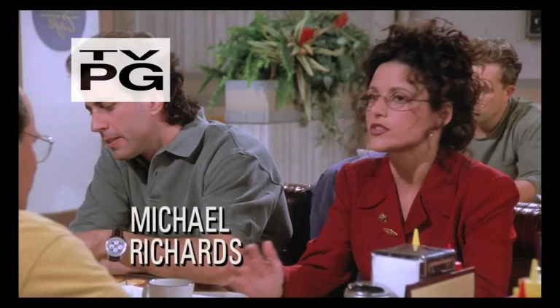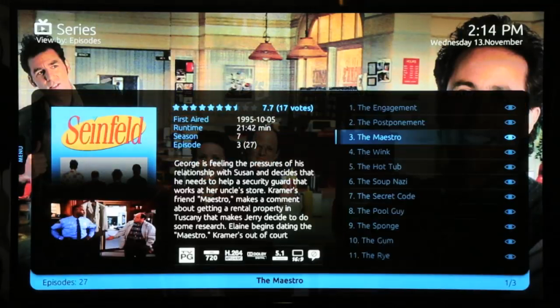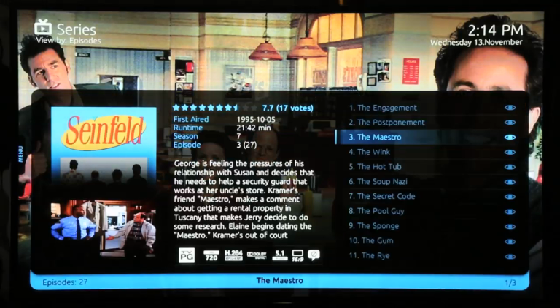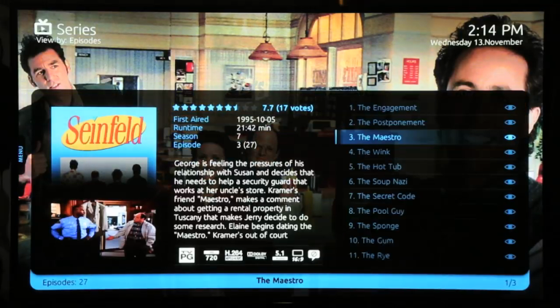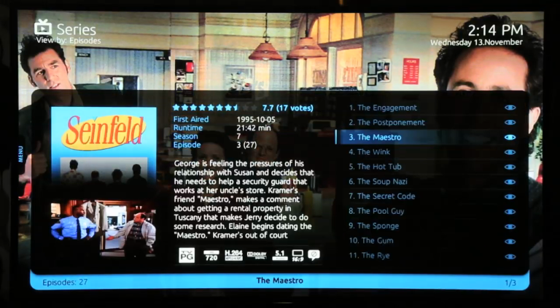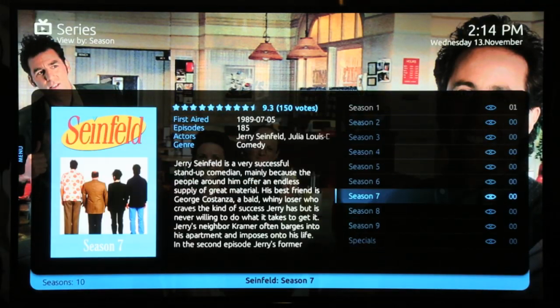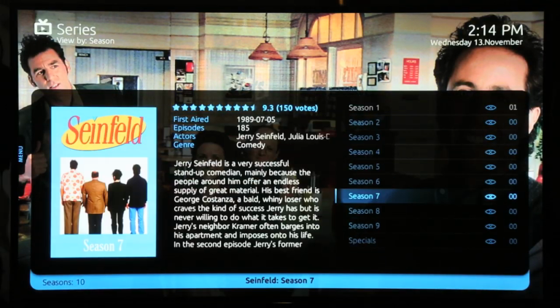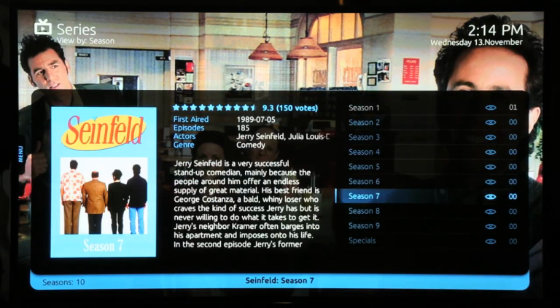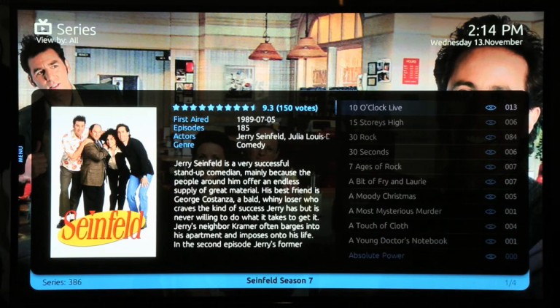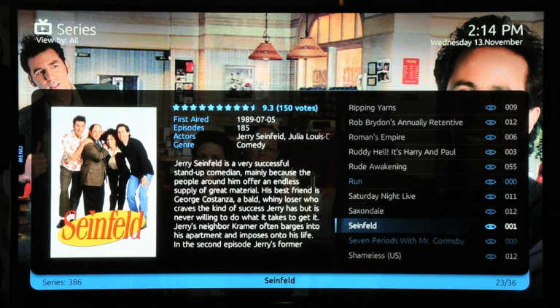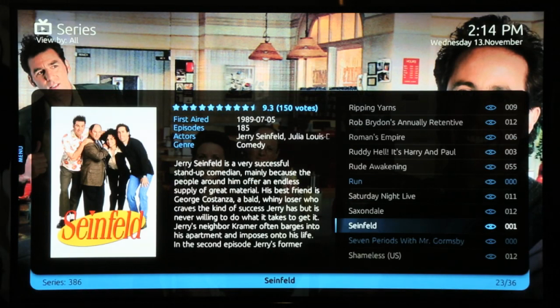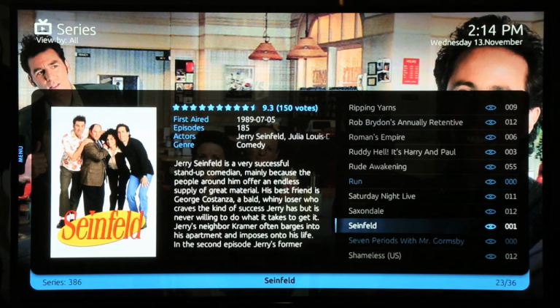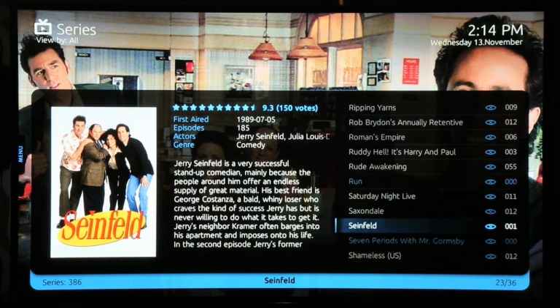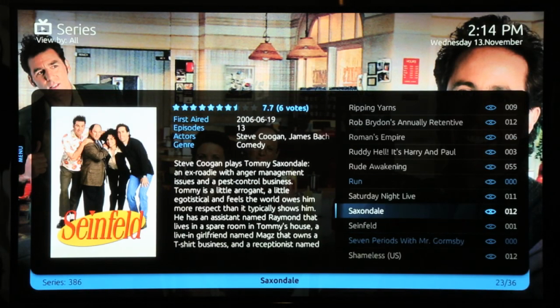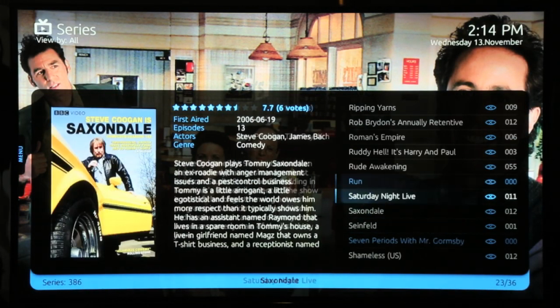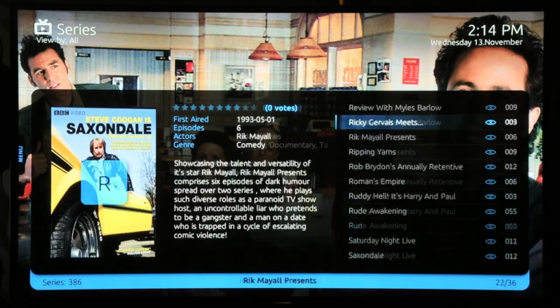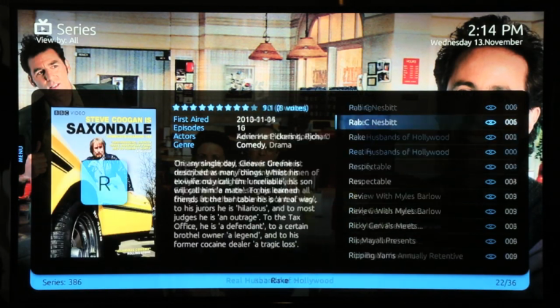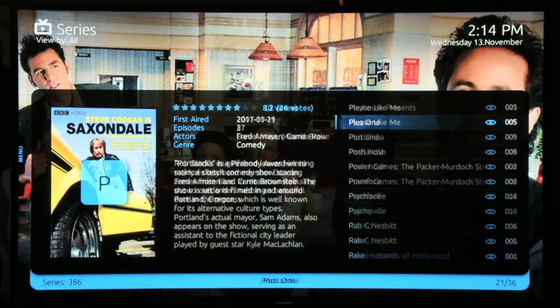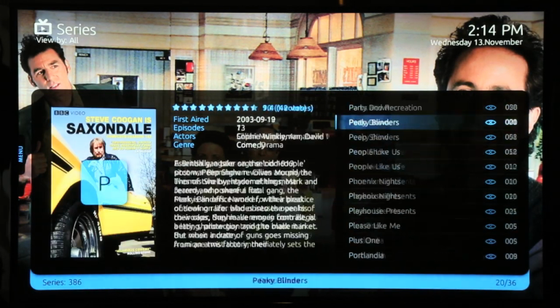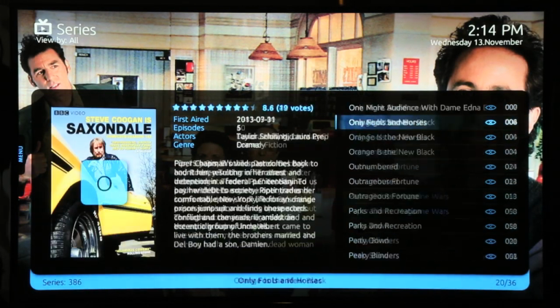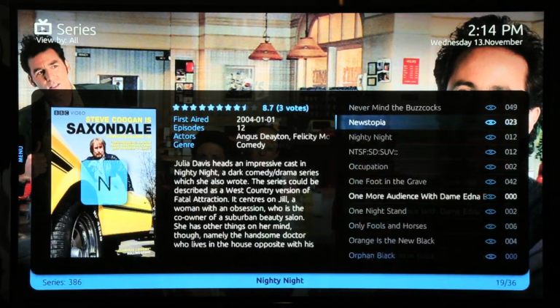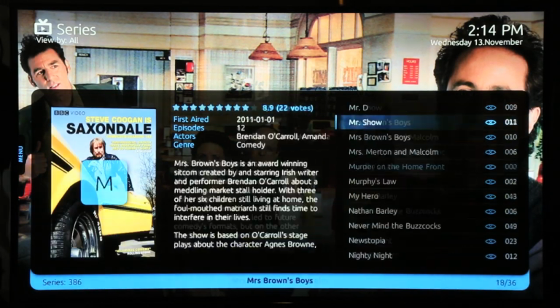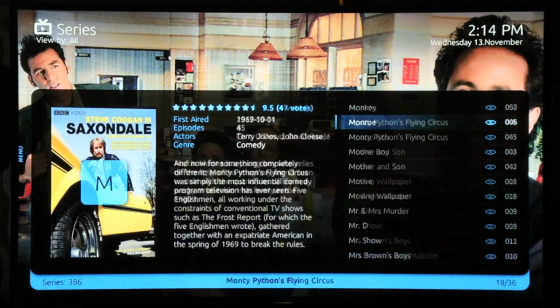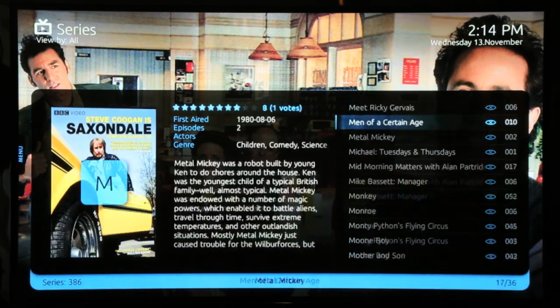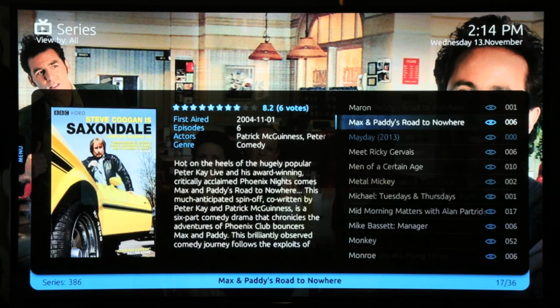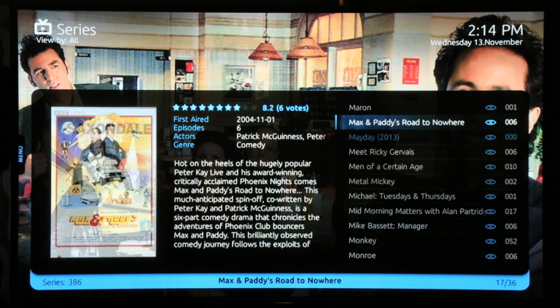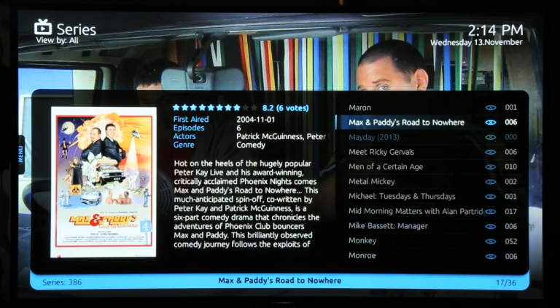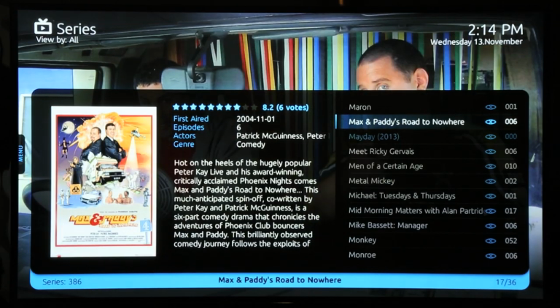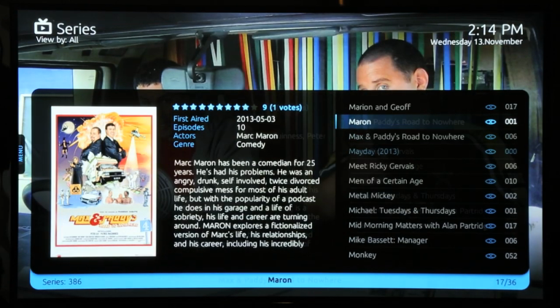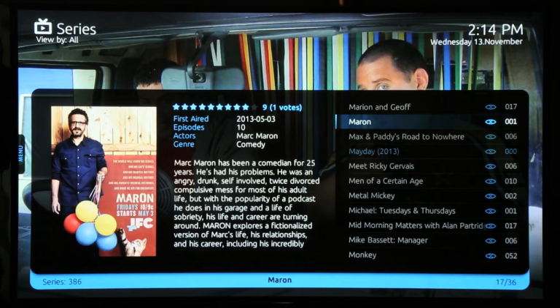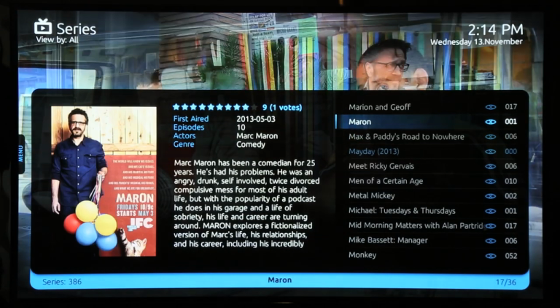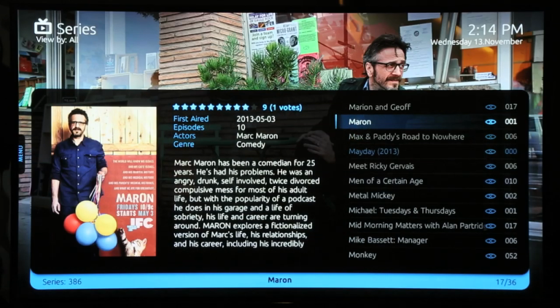If you have a lot of shows, you can skip through them like this. On the left you can see the letter of the alphabet you're up to for fast searching.